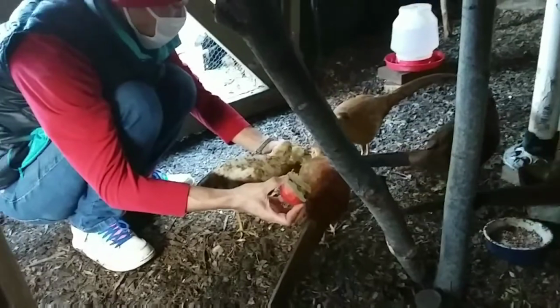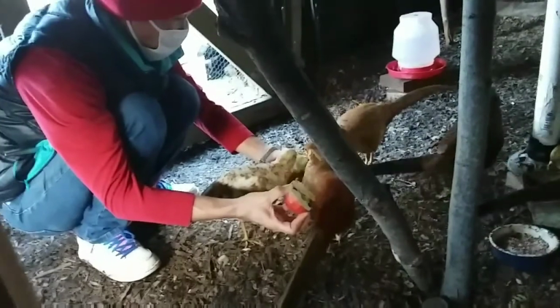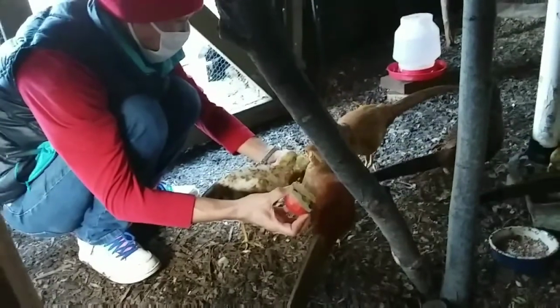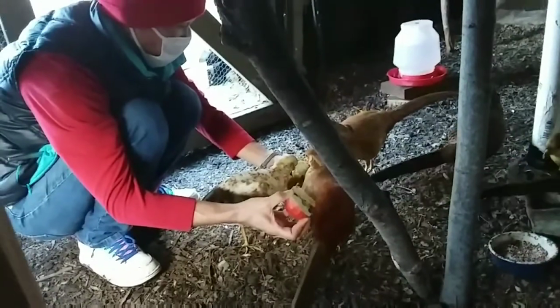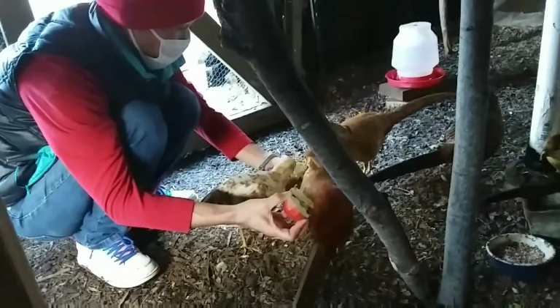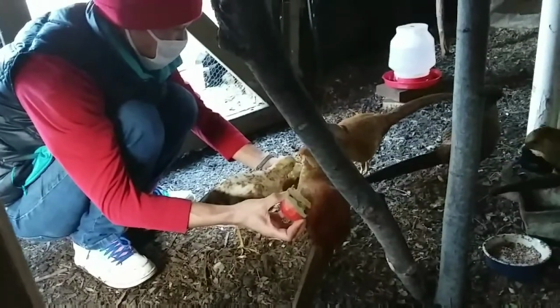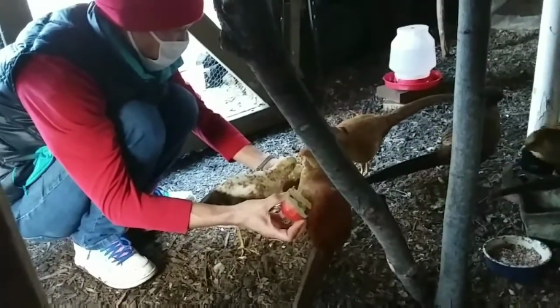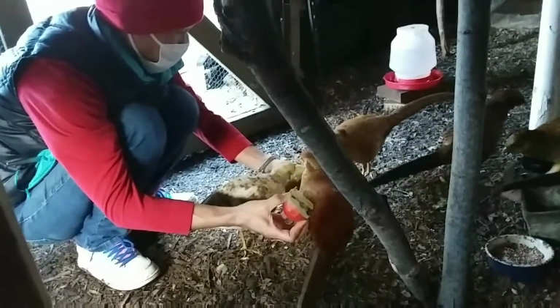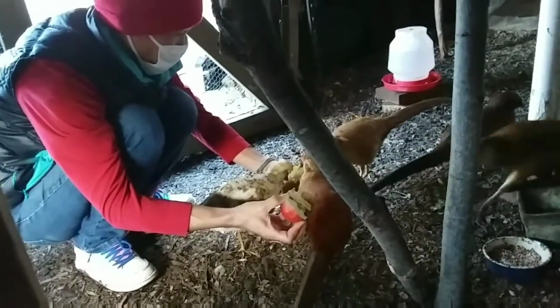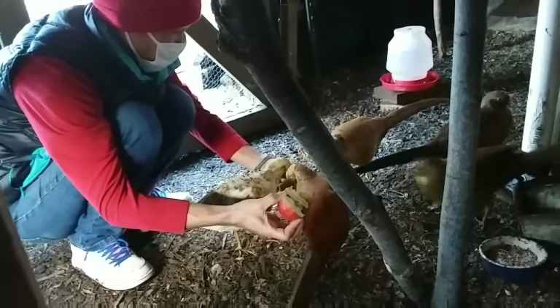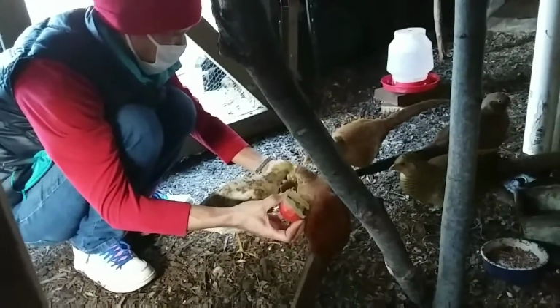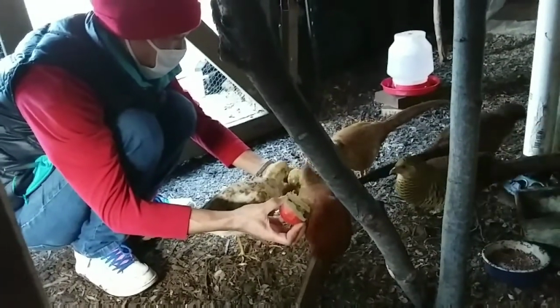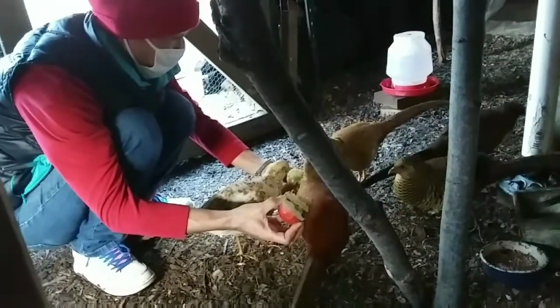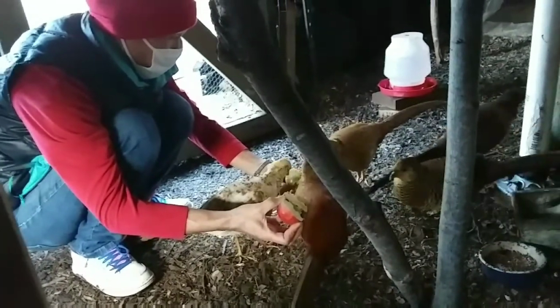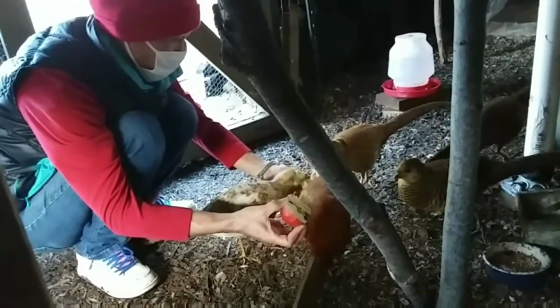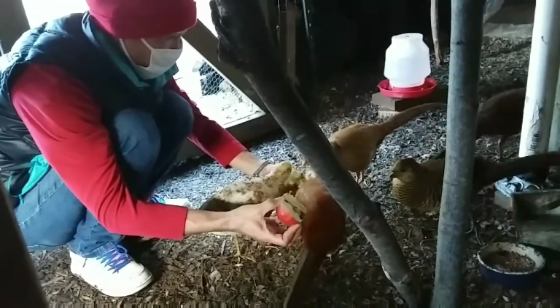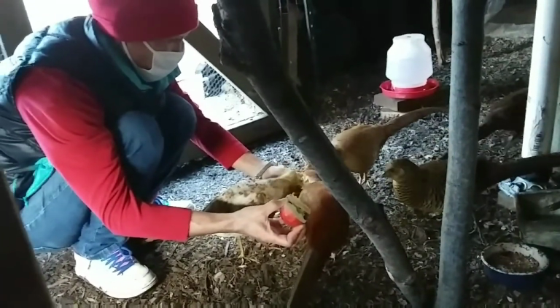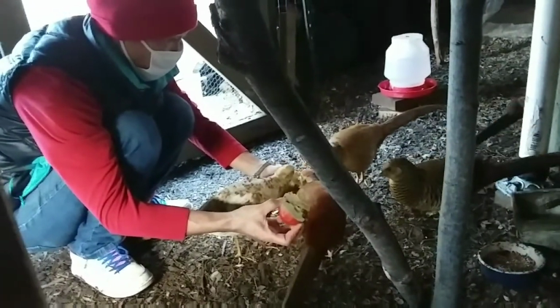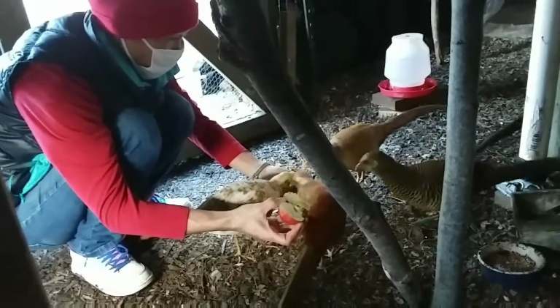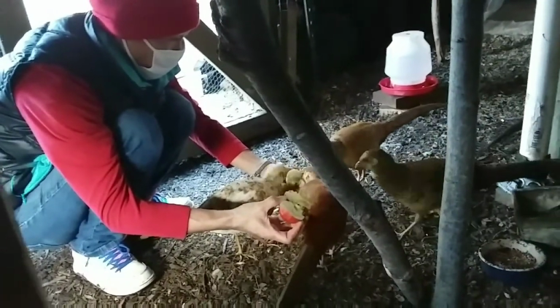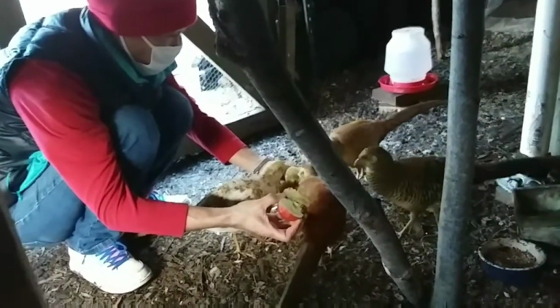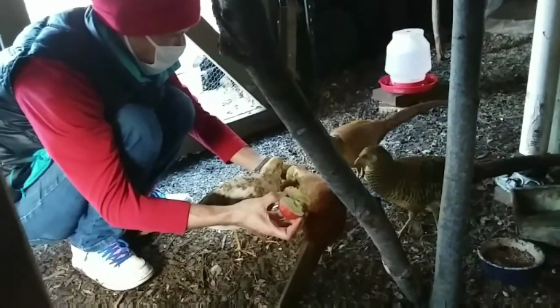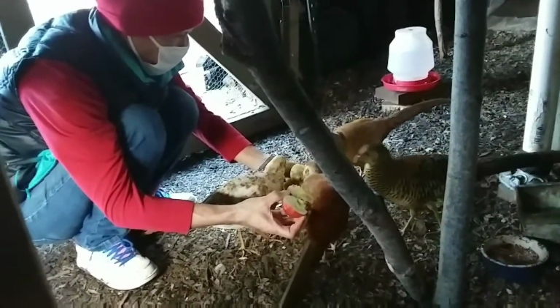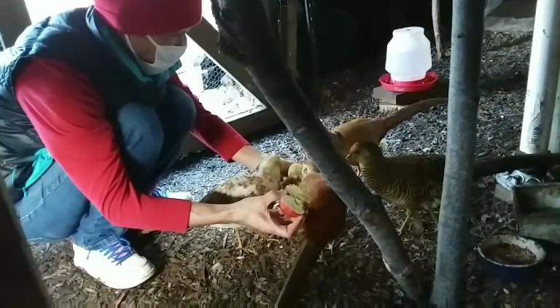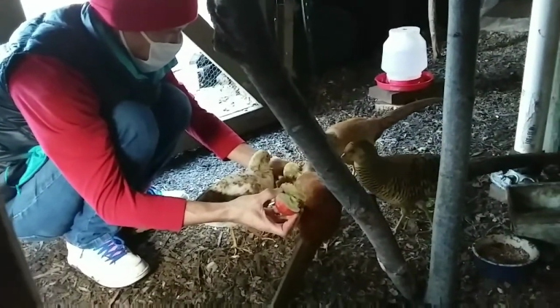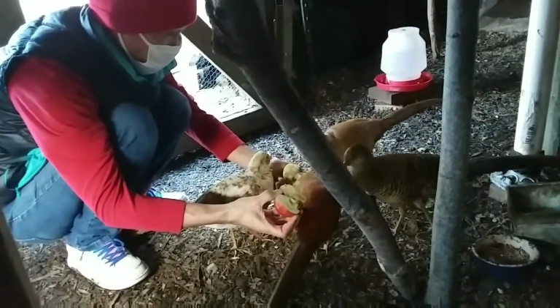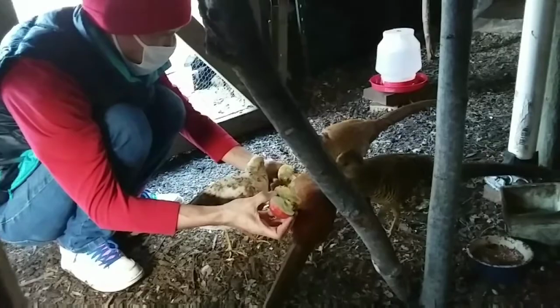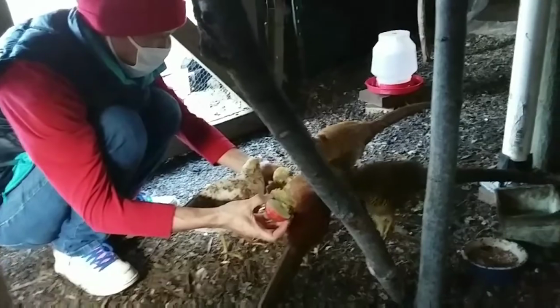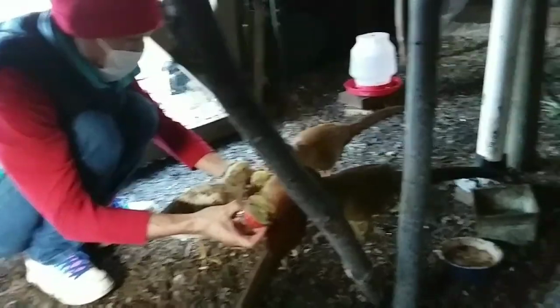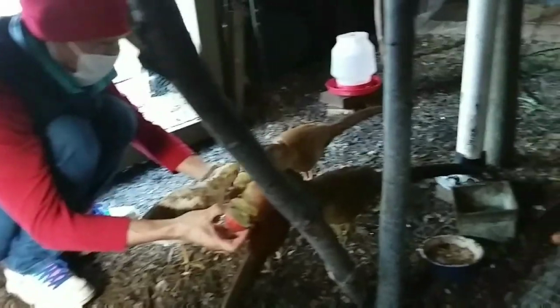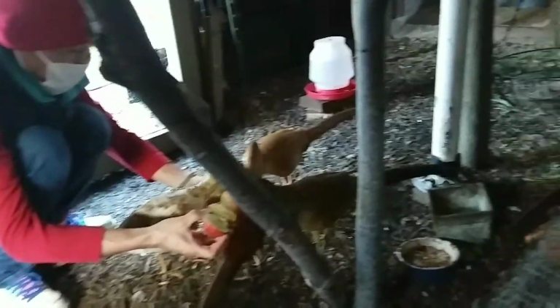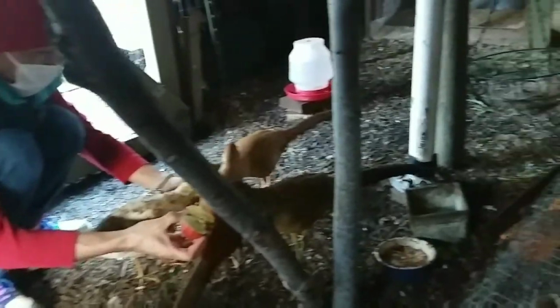My wife is feeding the pheasants apples — they really enjoy that. Splash is over here and we're going to find a little green tree, so it's looking good.